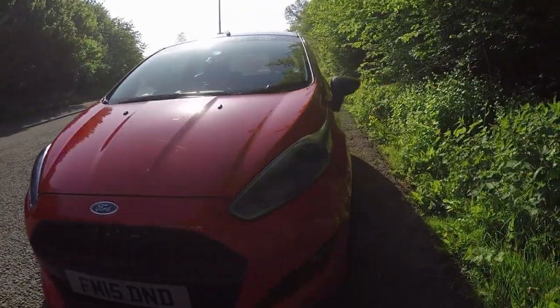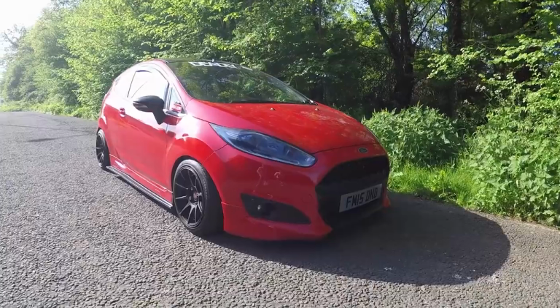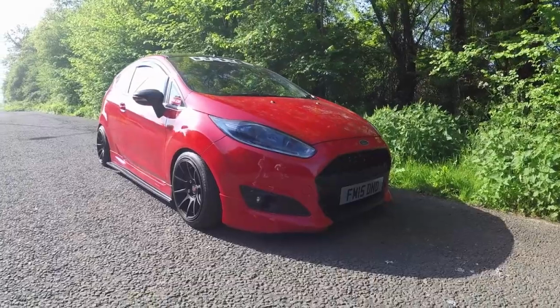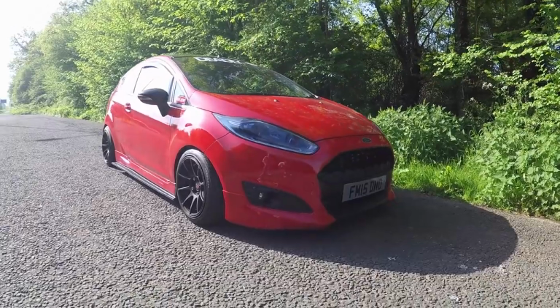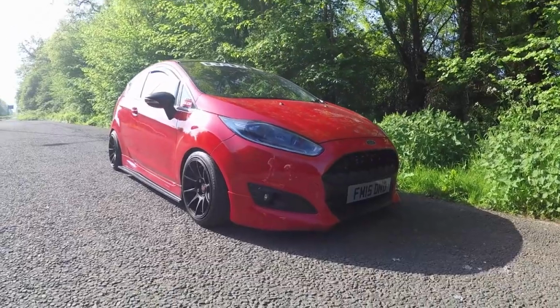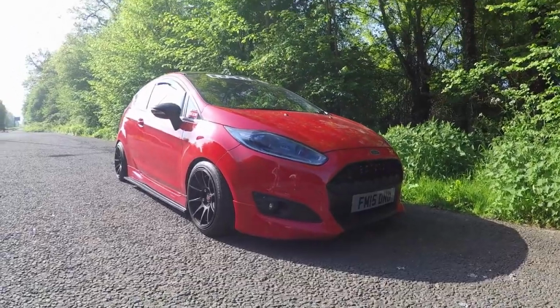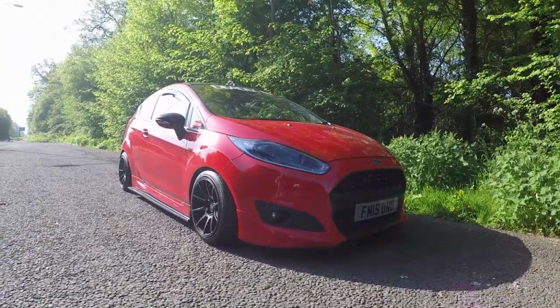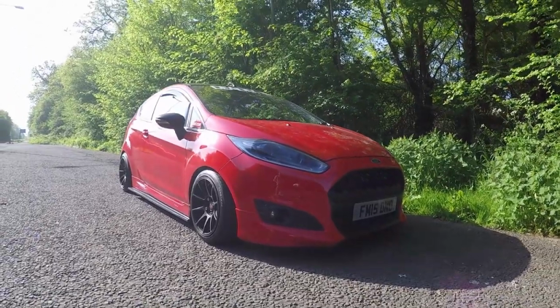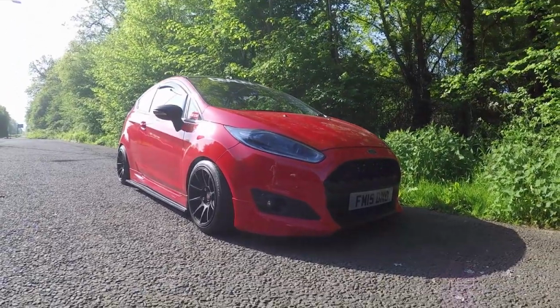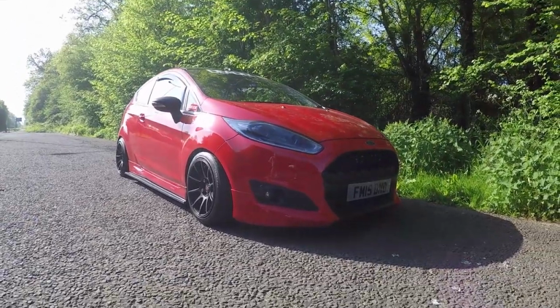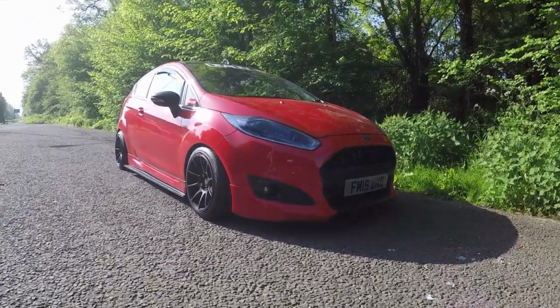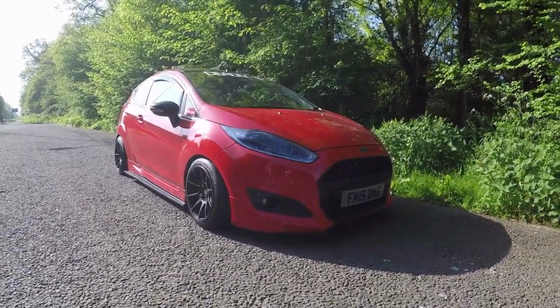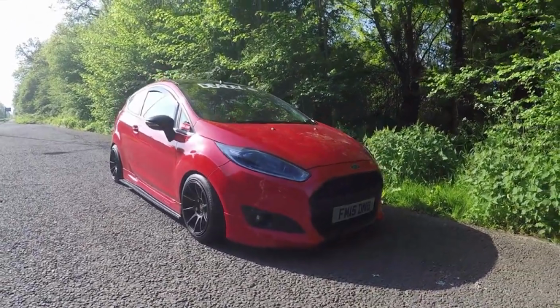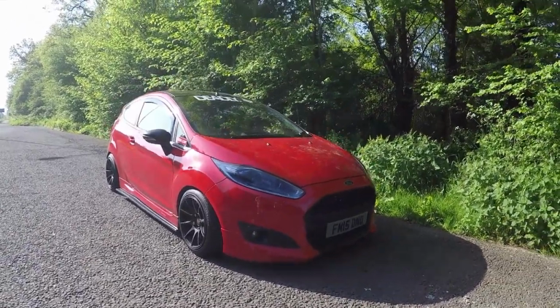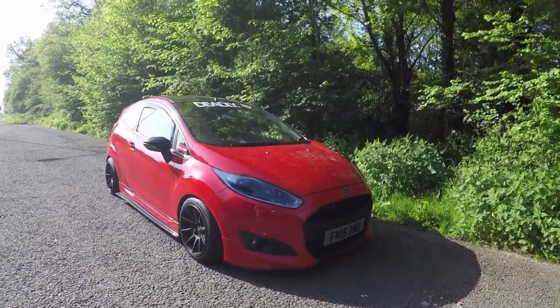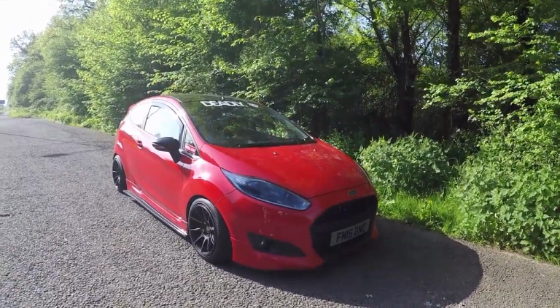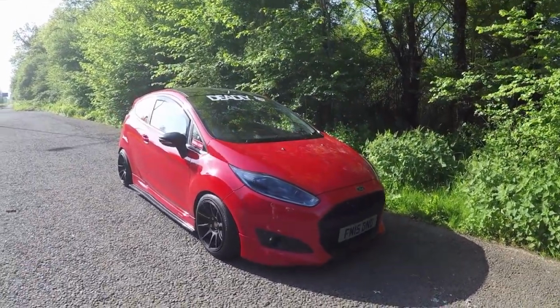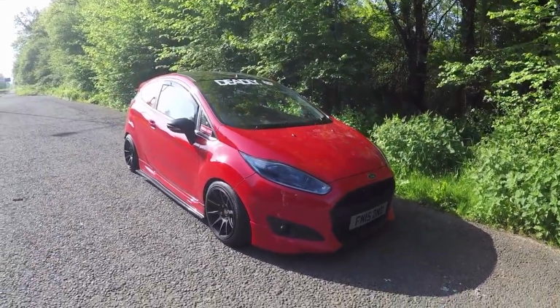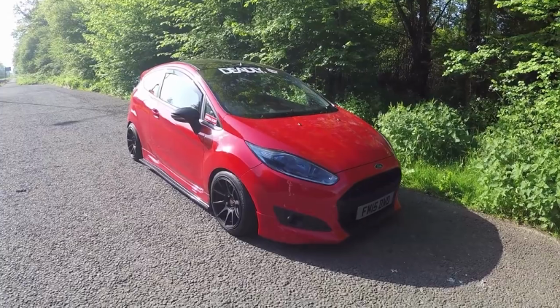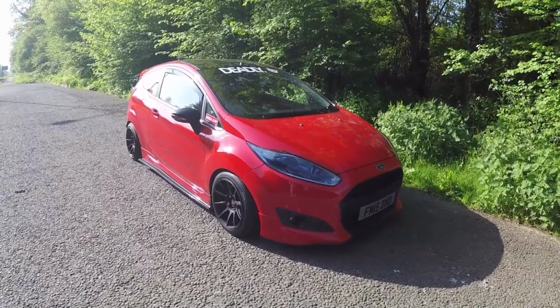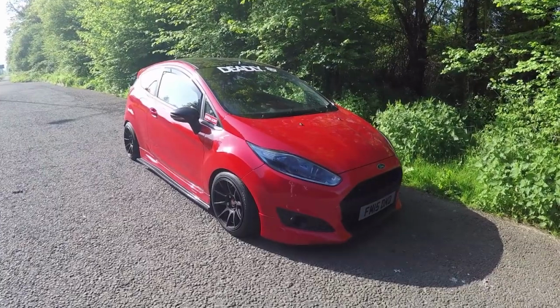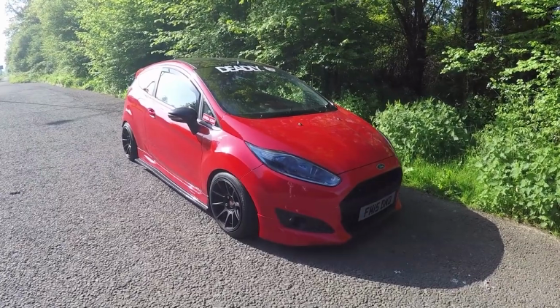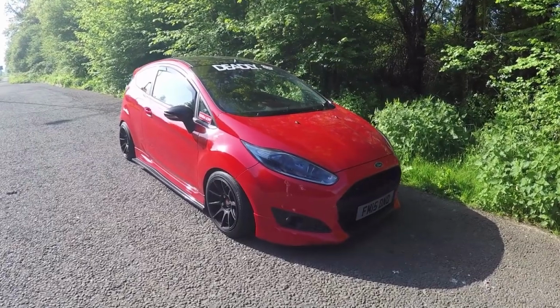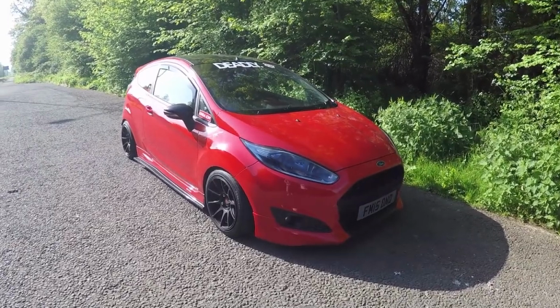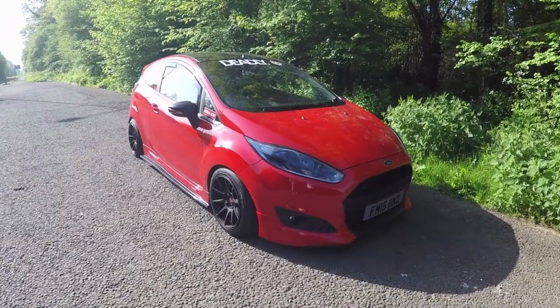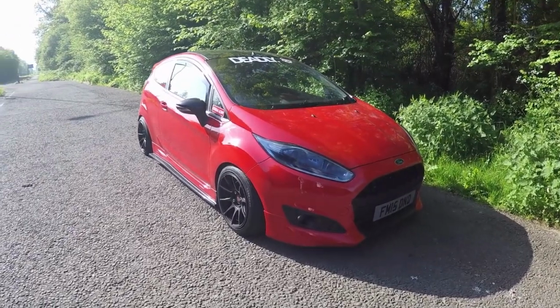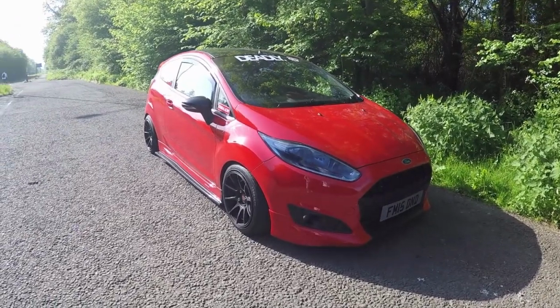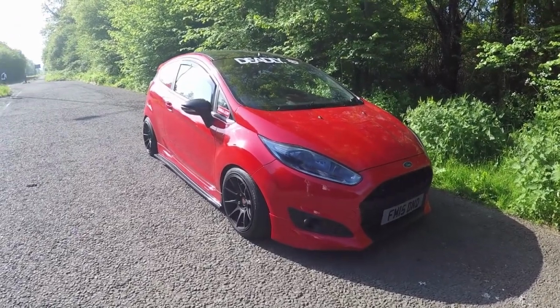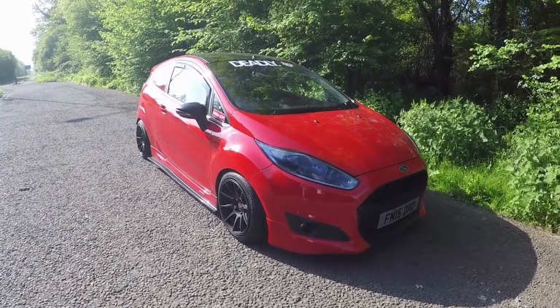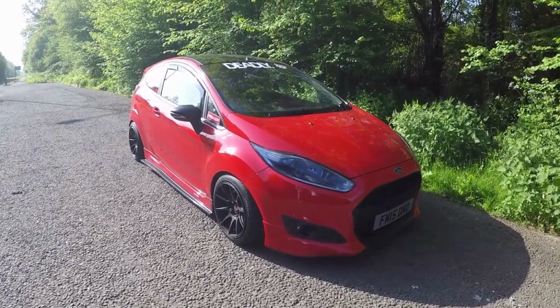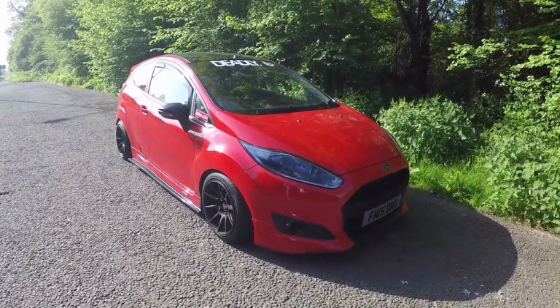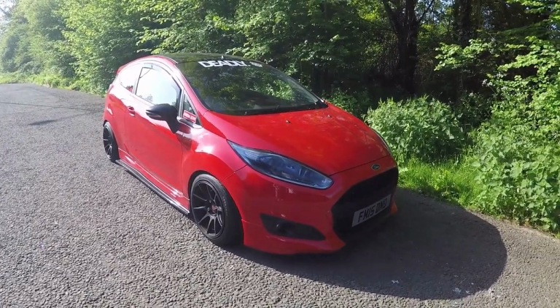Do you have a name for it? A name? Yeah. My car's called Mandy — nah, Madison. Madison. Yeah.